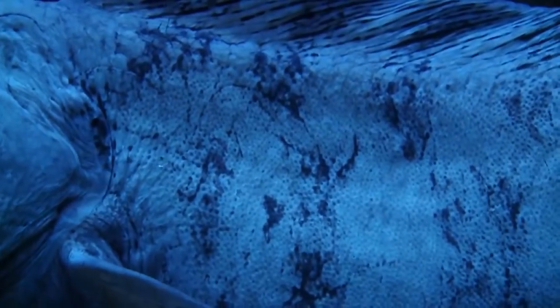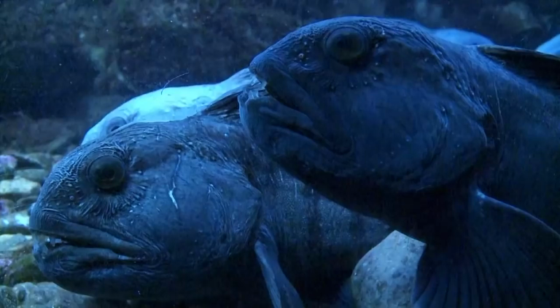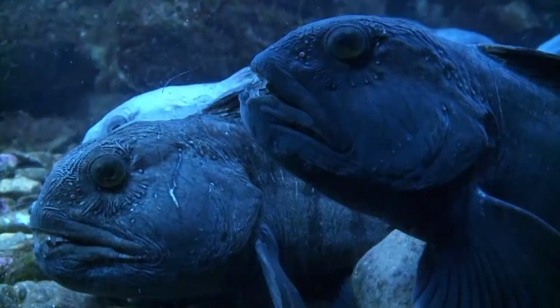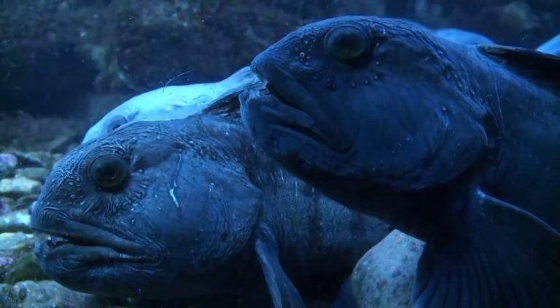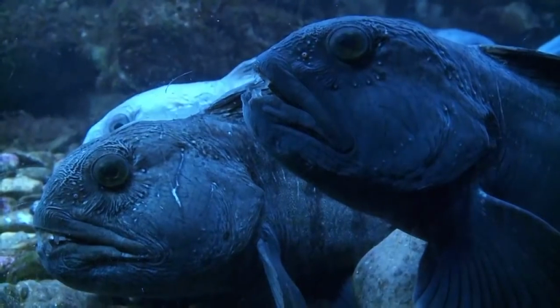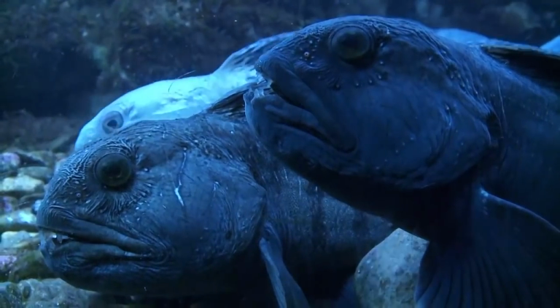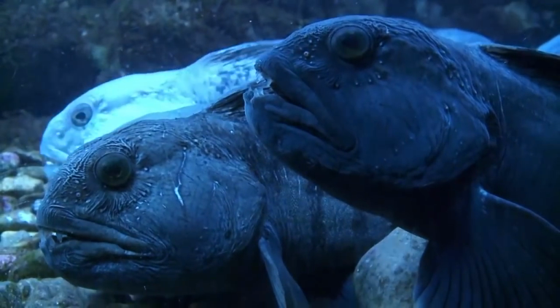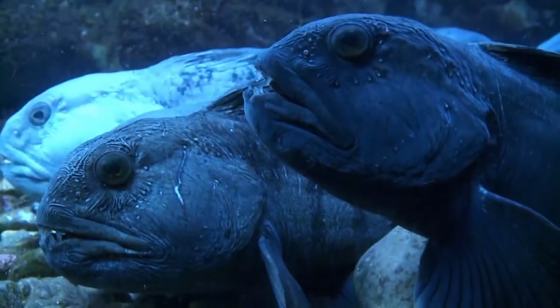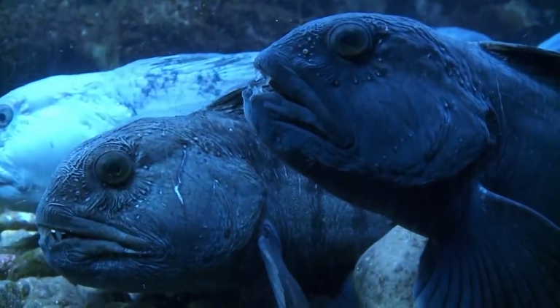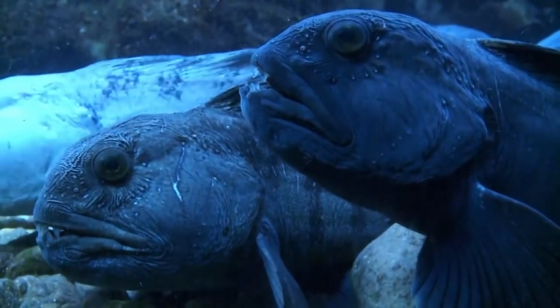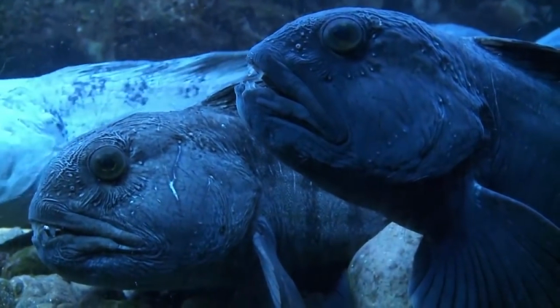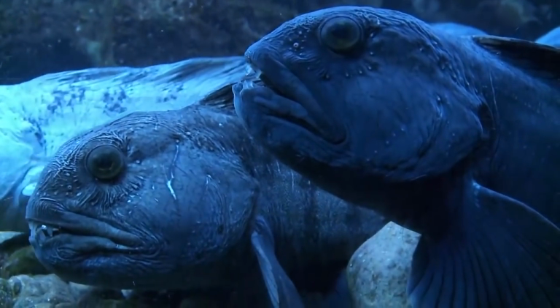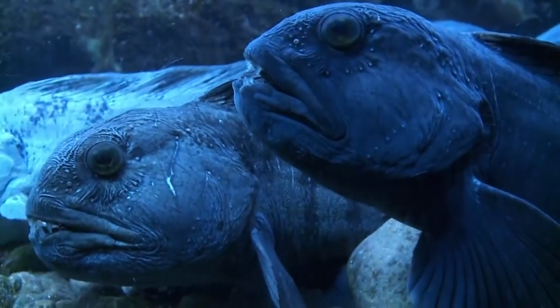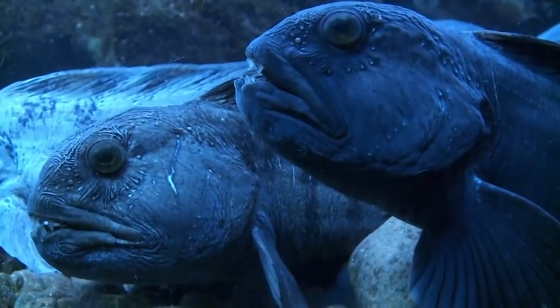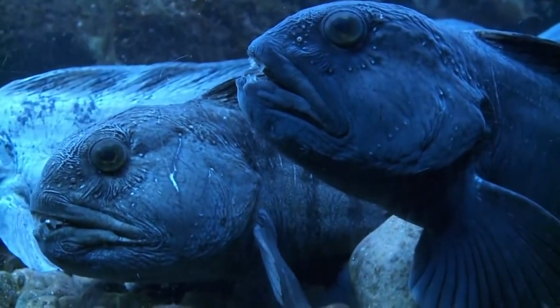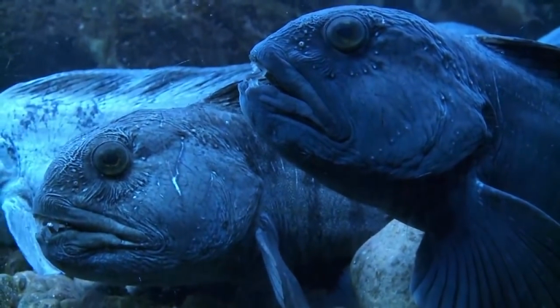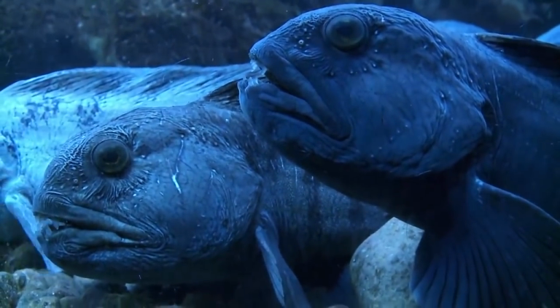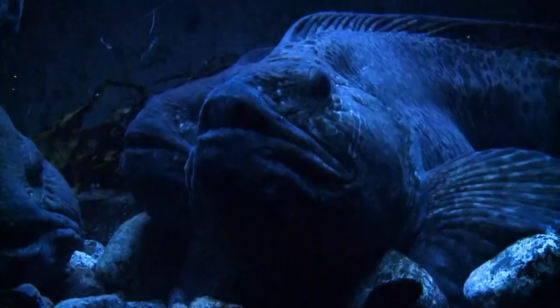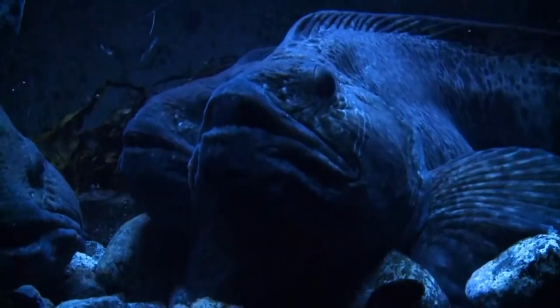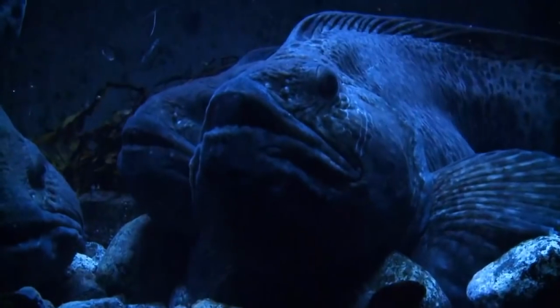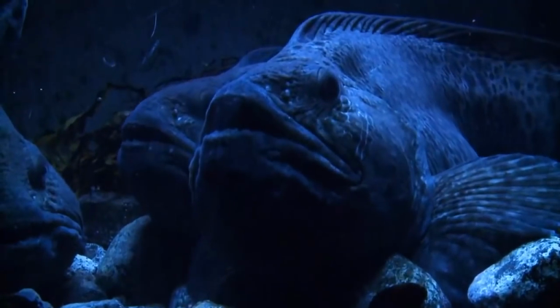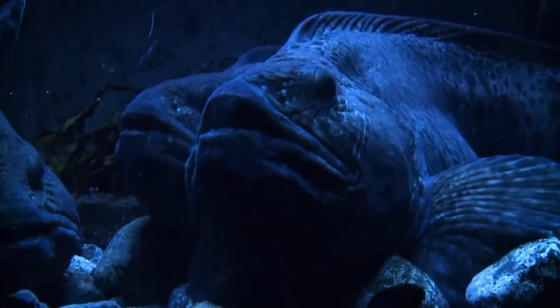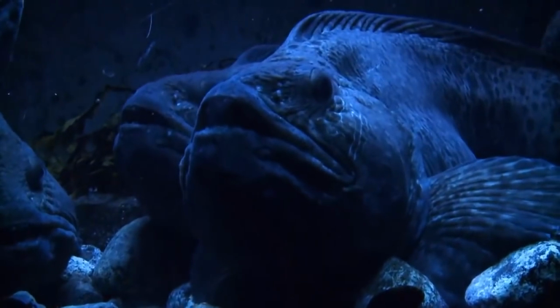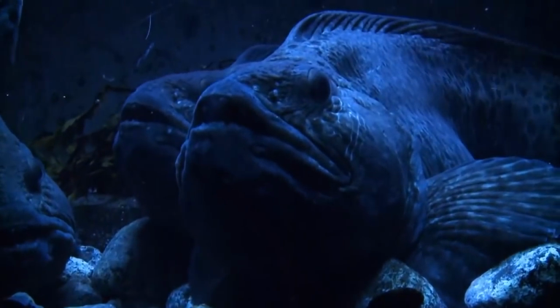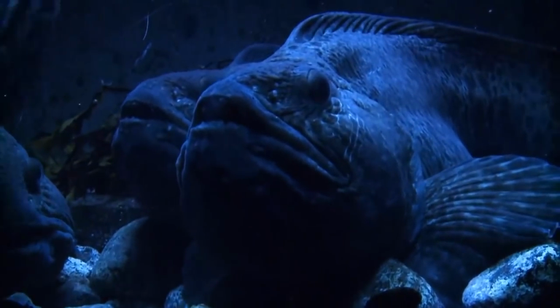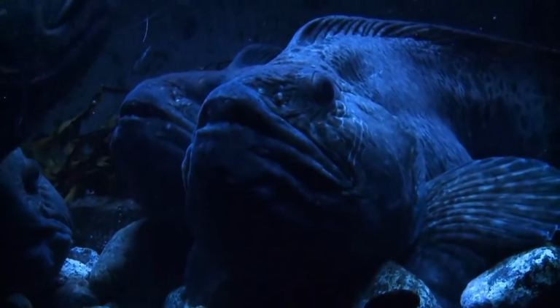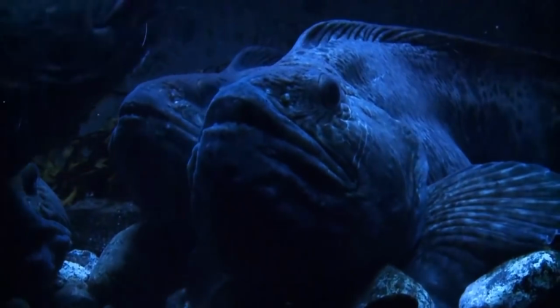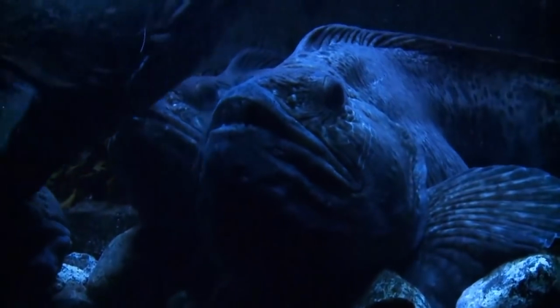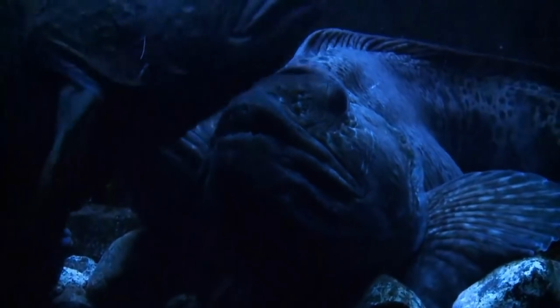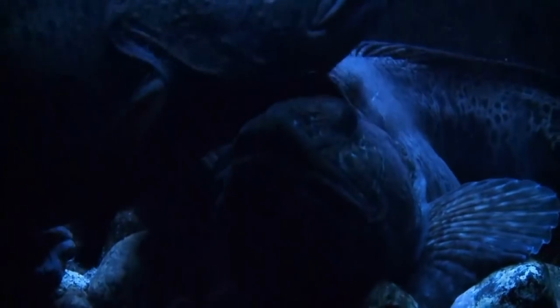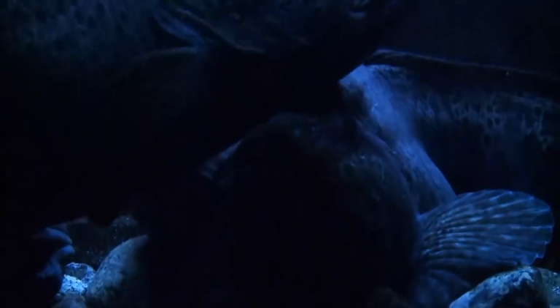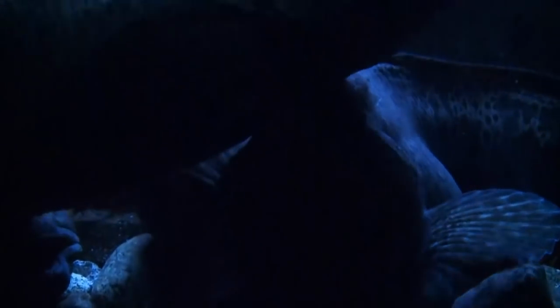Luckily, there are a few hunters with the guts to take them on, such as the mean-looking two-metre wolf eel.